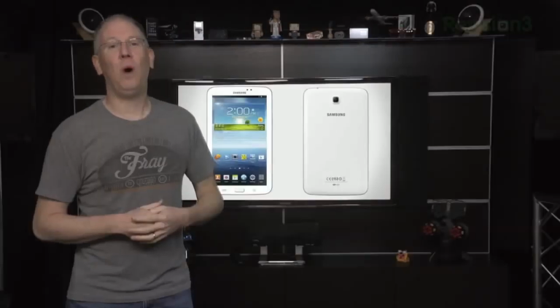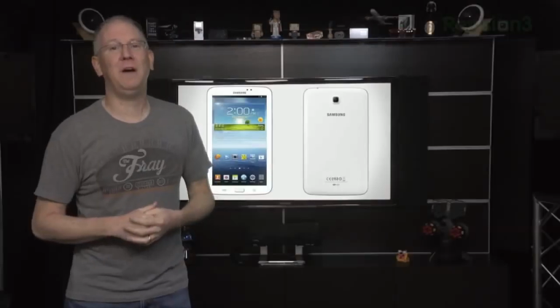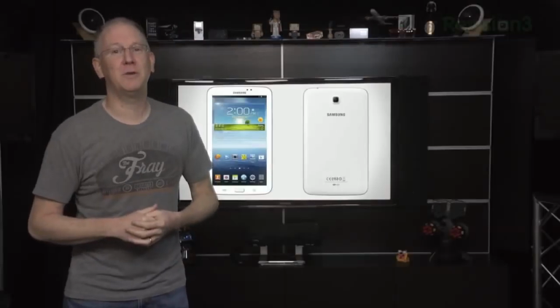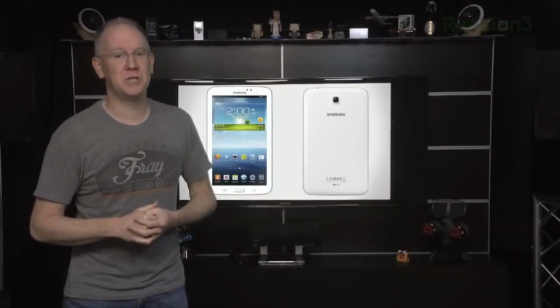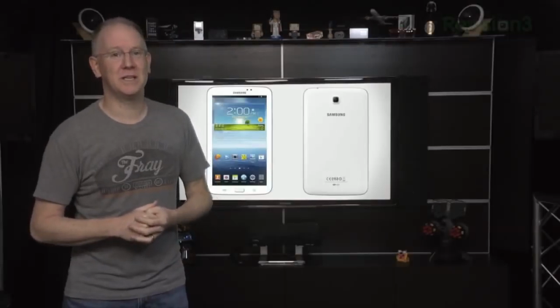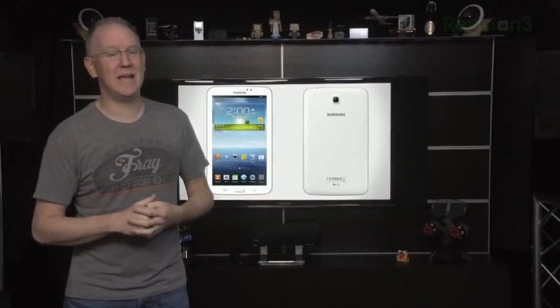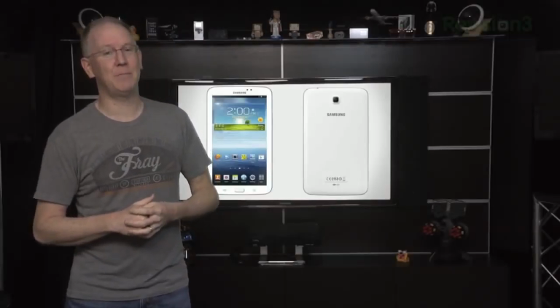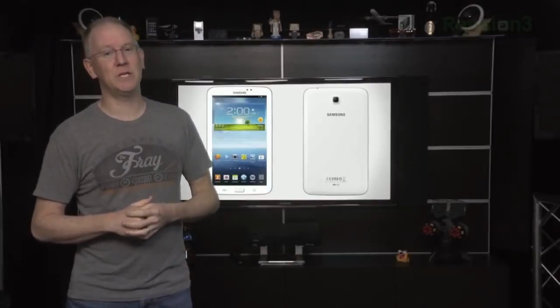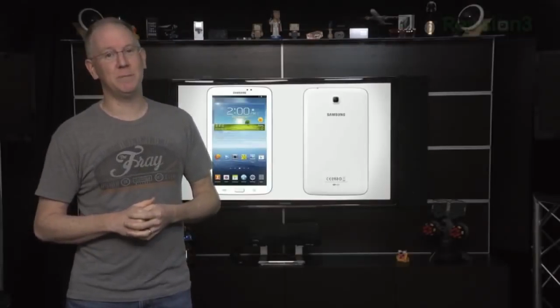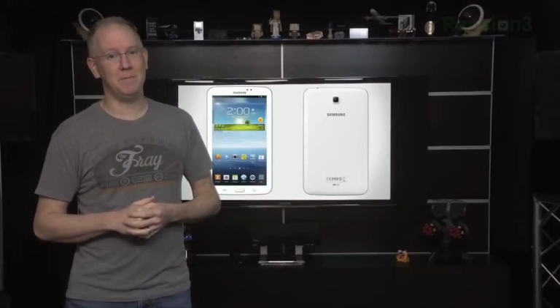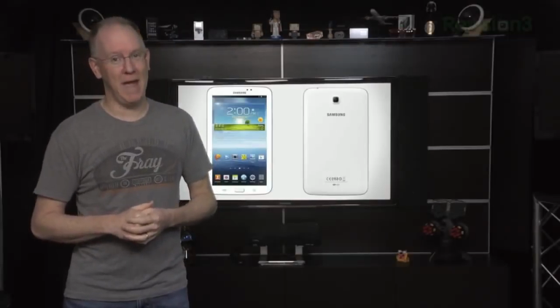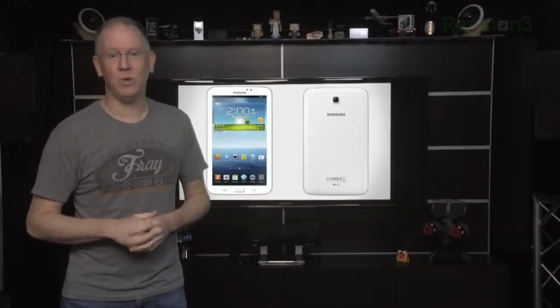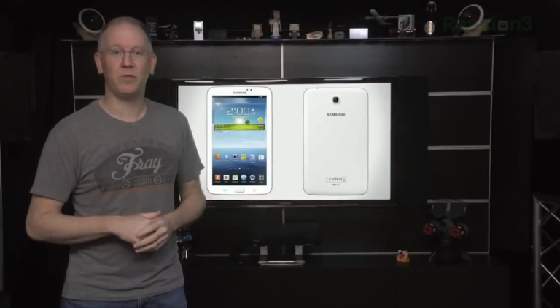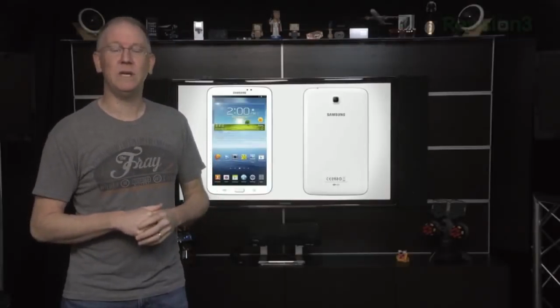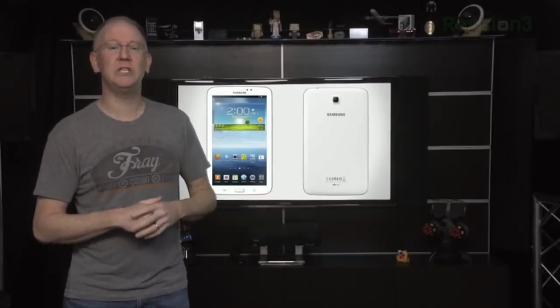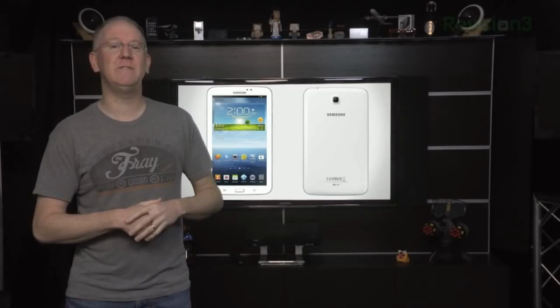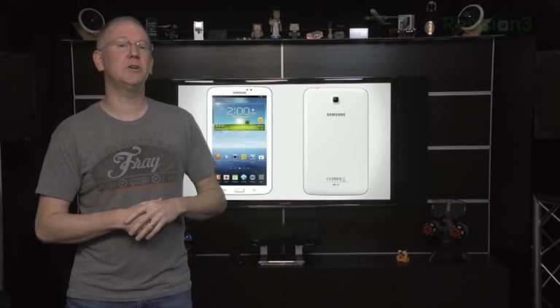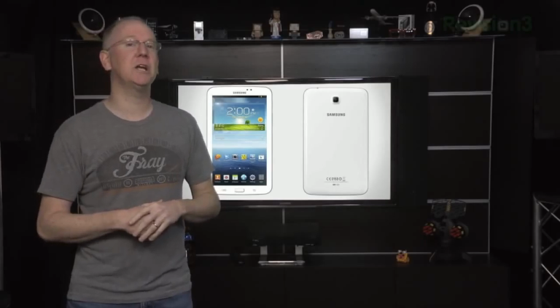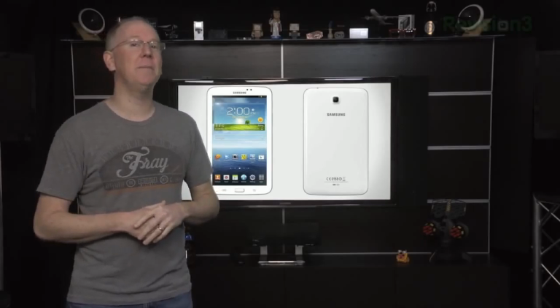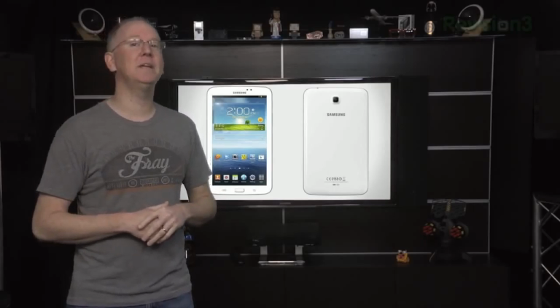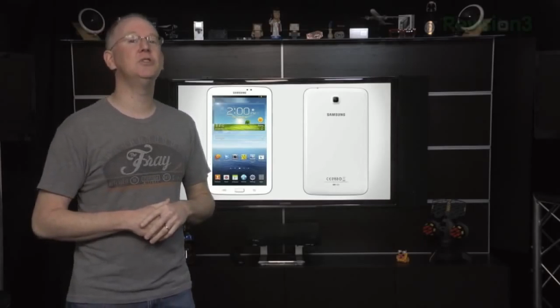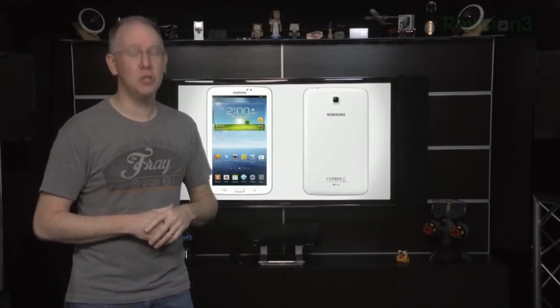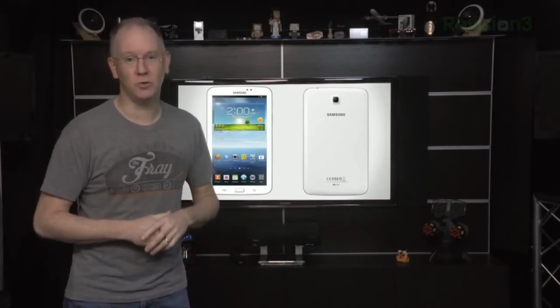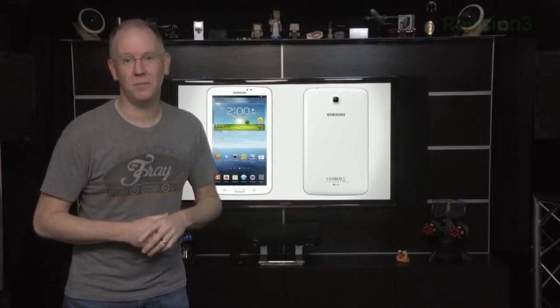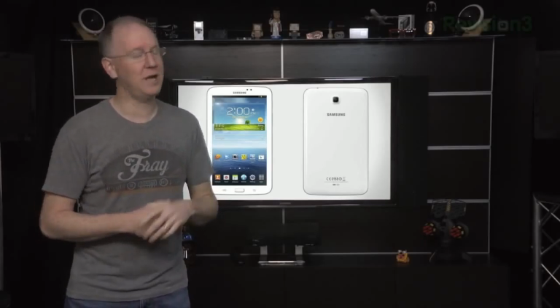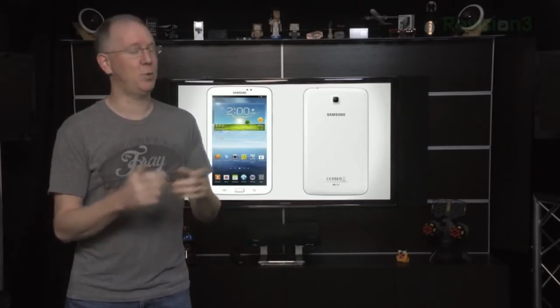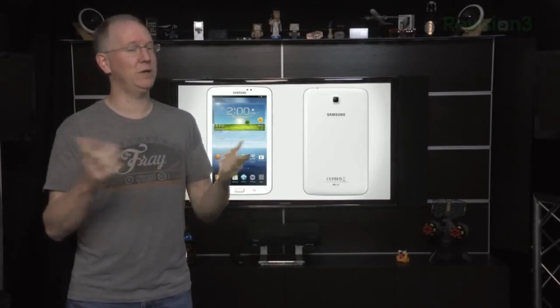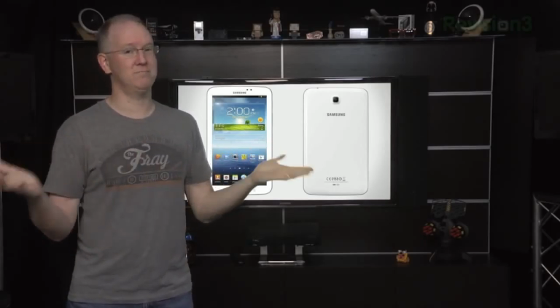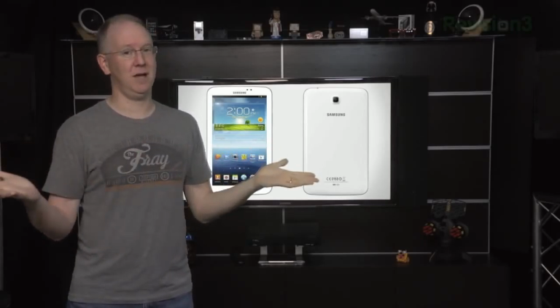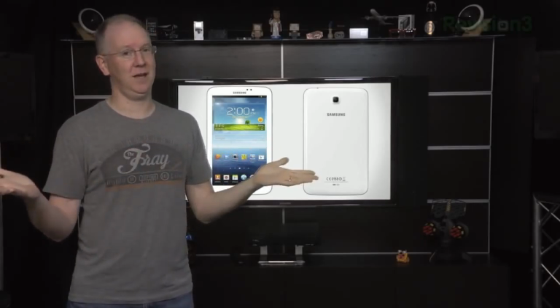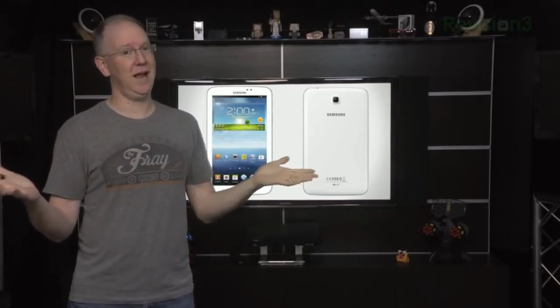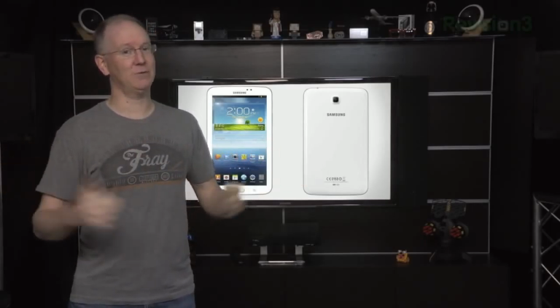Wi-Fi versions of the Tab 3 ship in May, with a 3G version coming in June. Price points not yet announced.